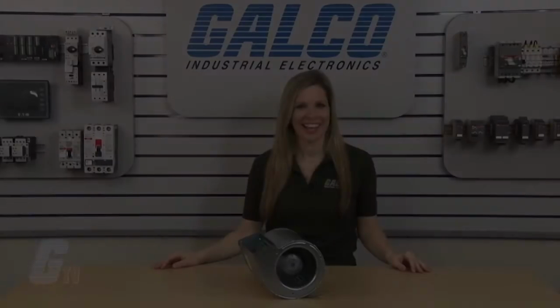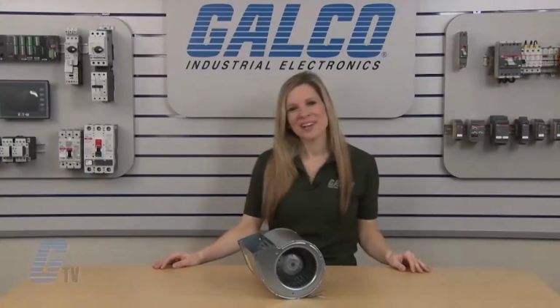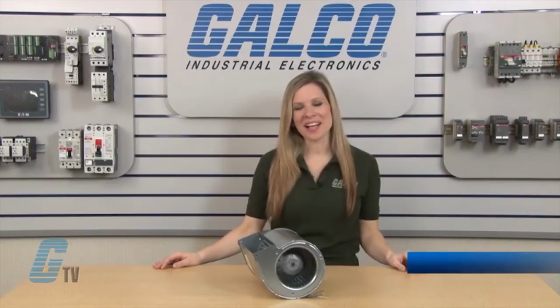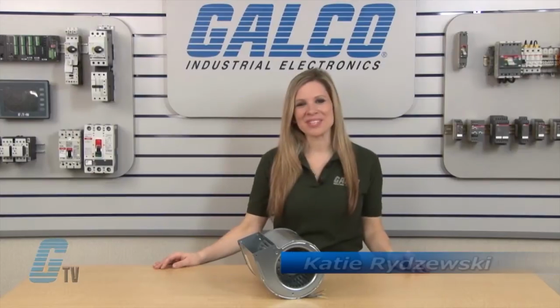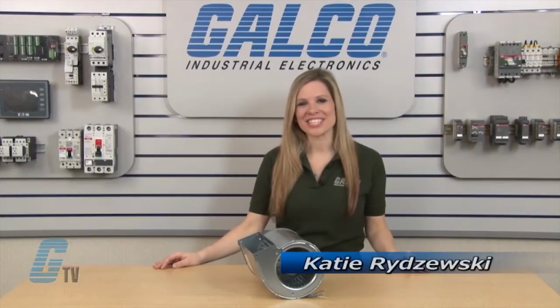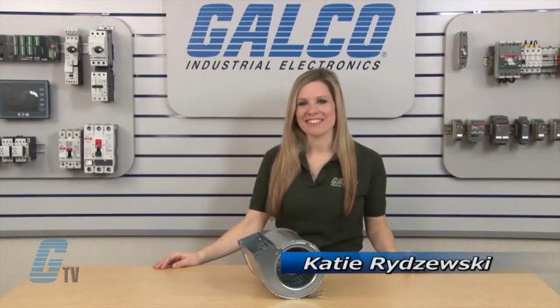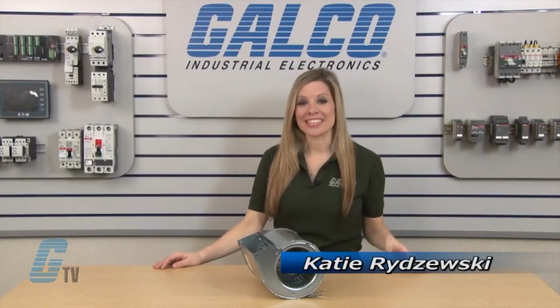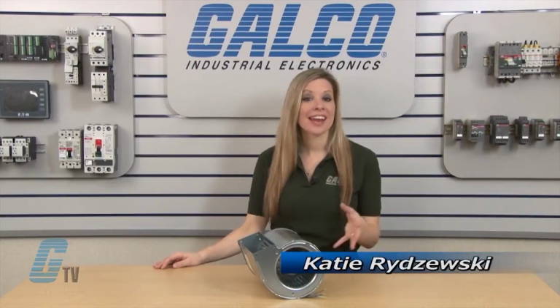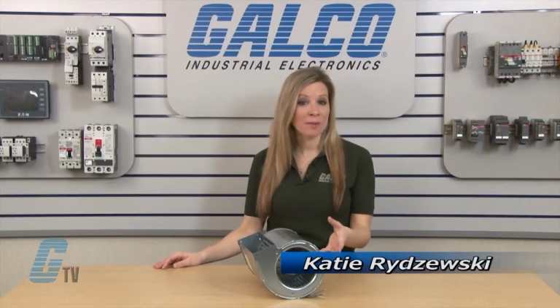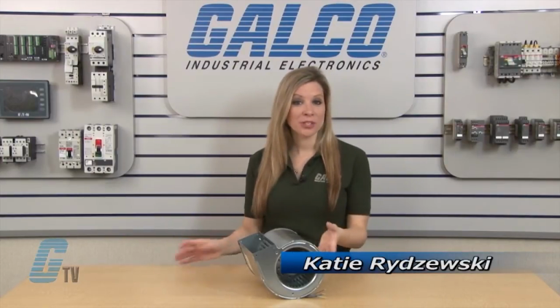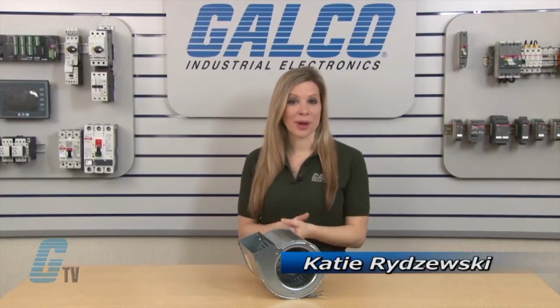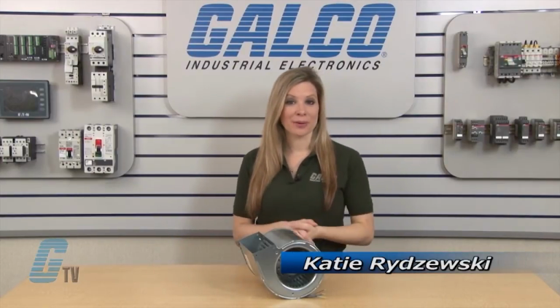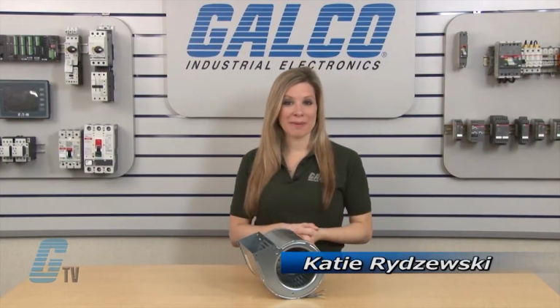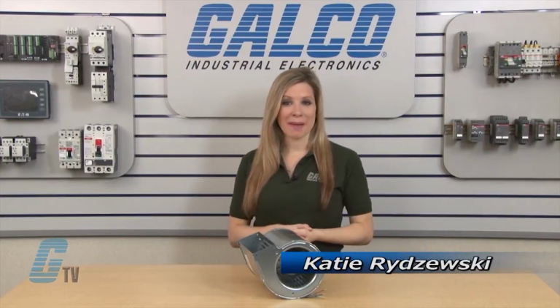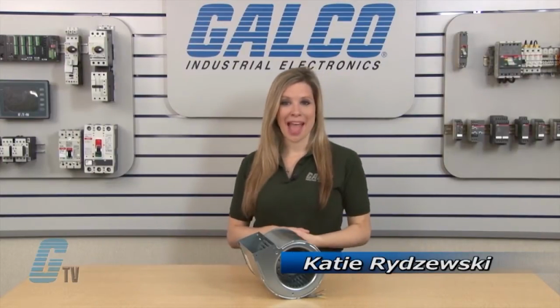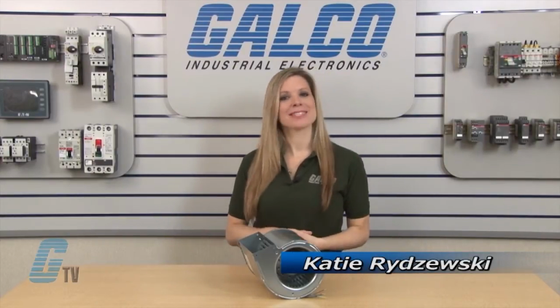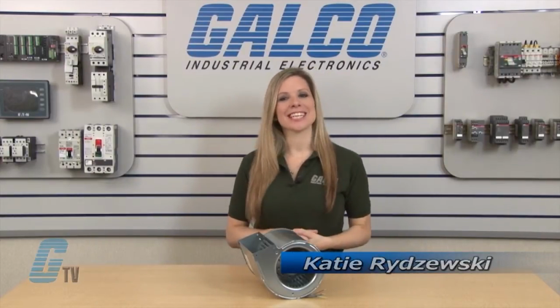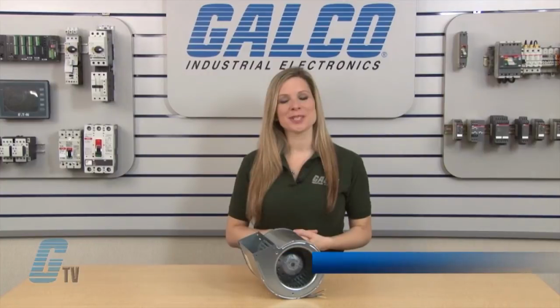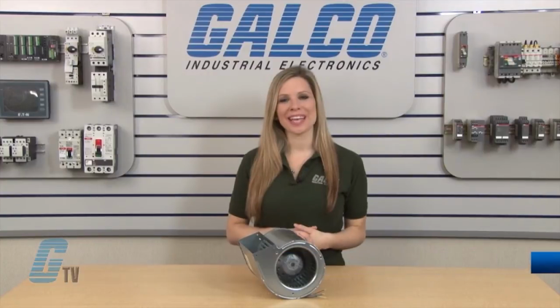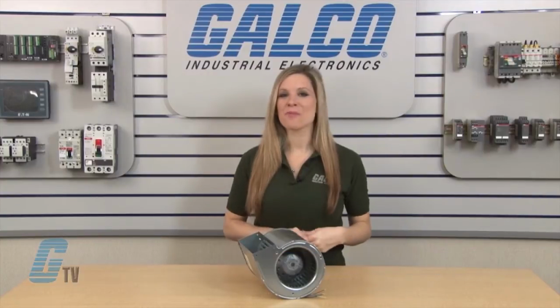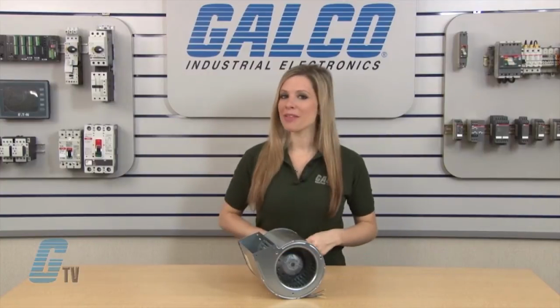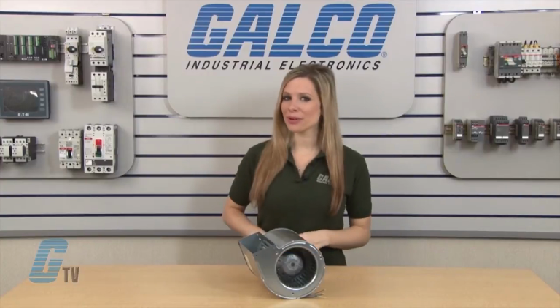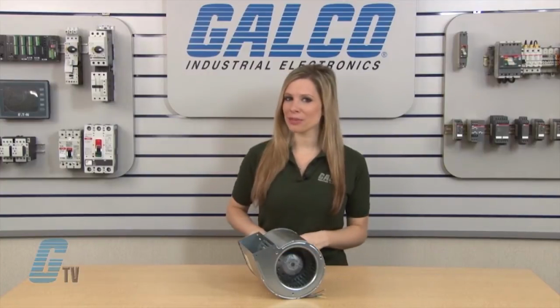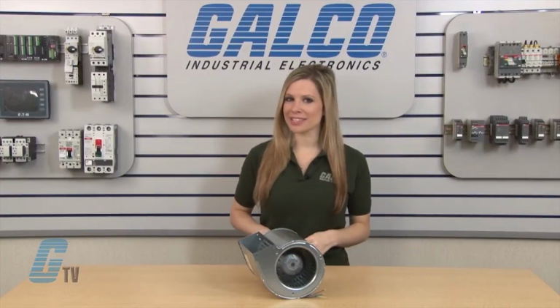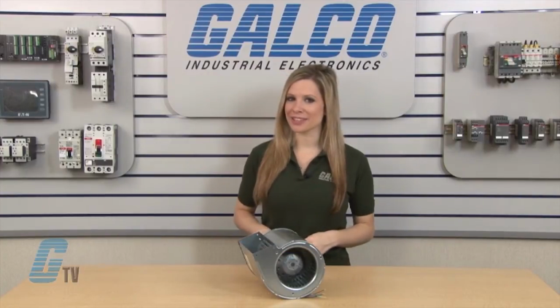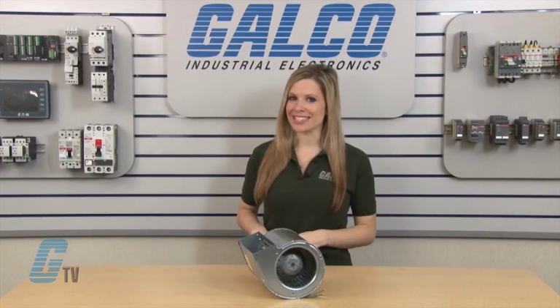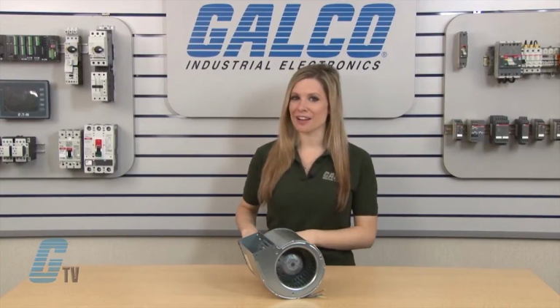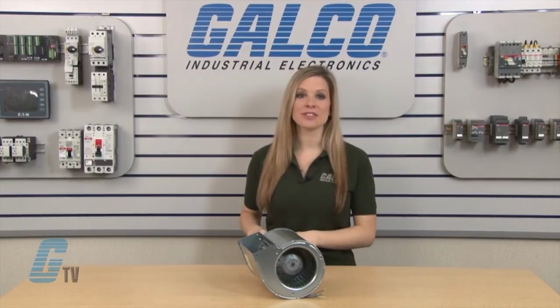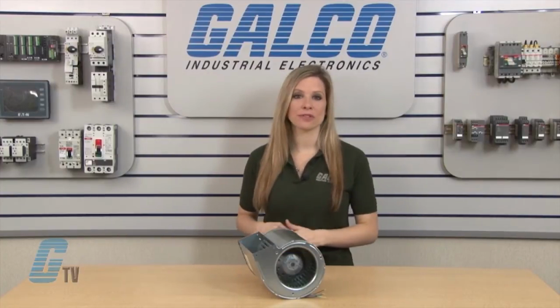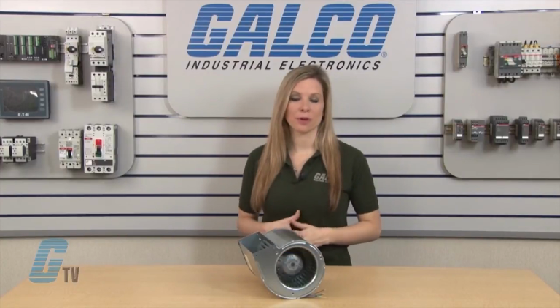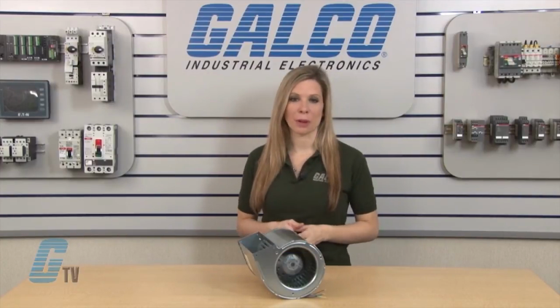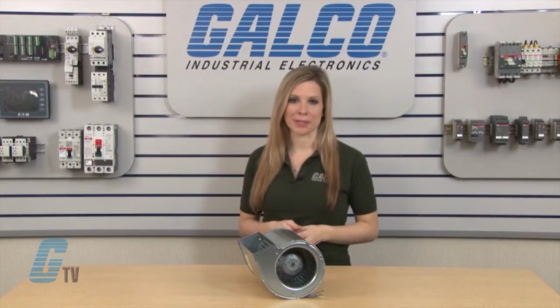Welcome to G-TV. Today I will be showing you the EBM PAPST D2E 133 Series of Centrifugal Blowers.